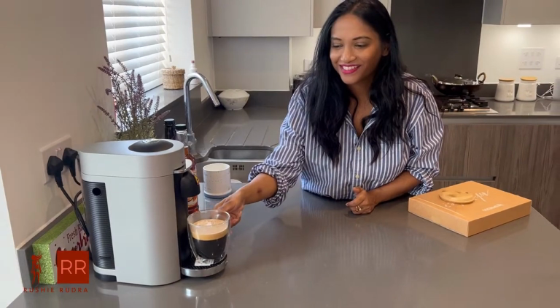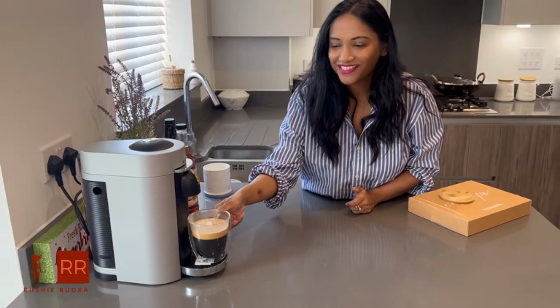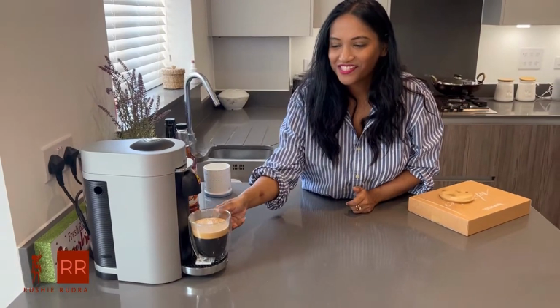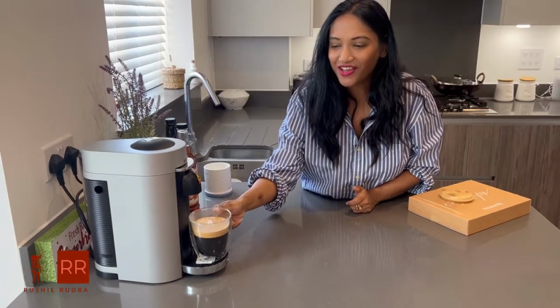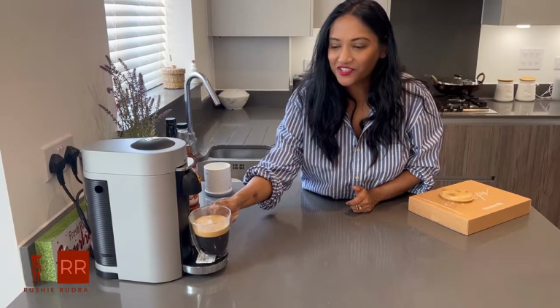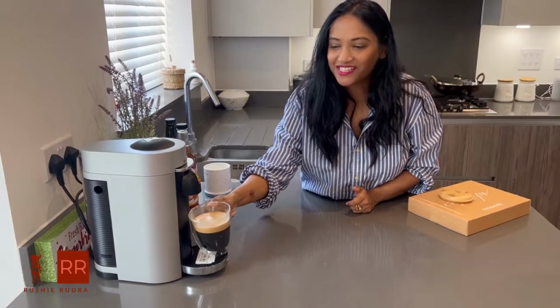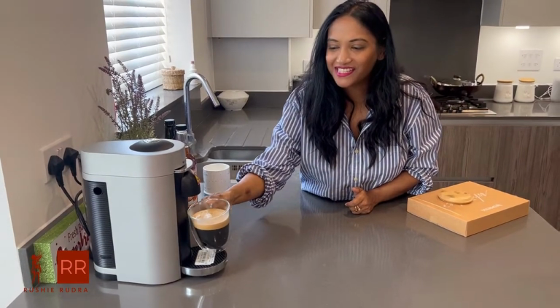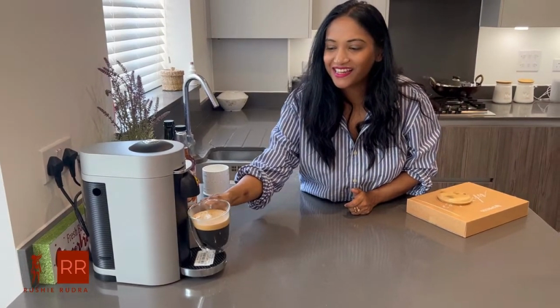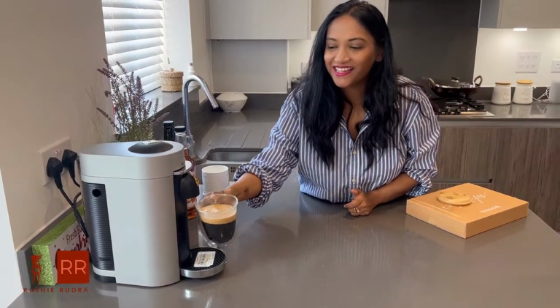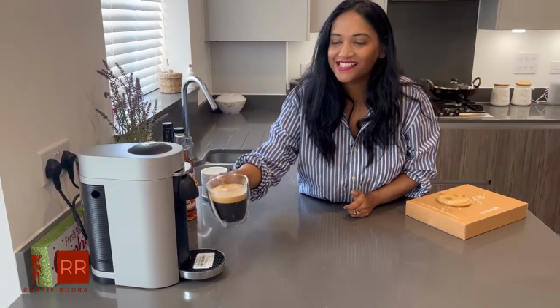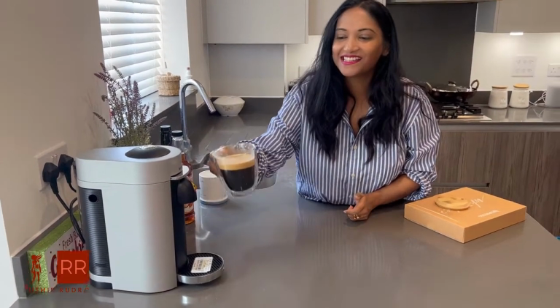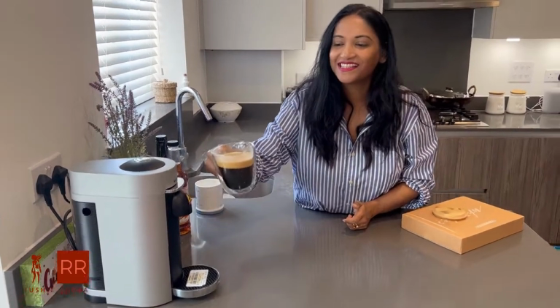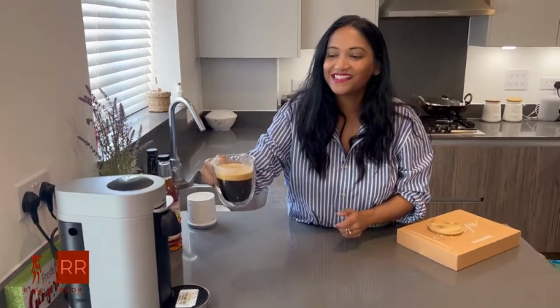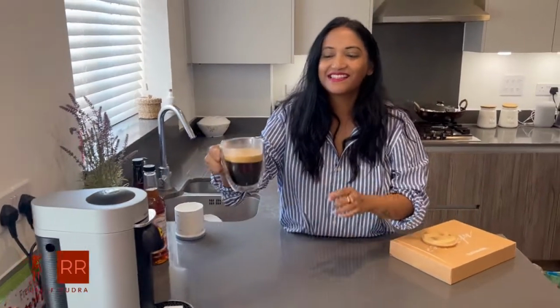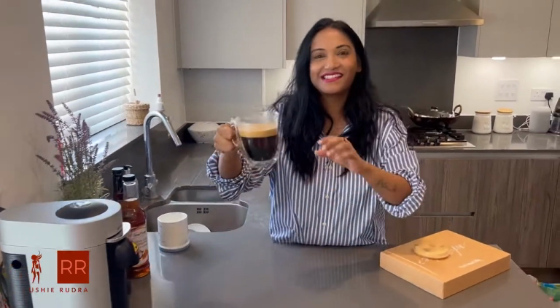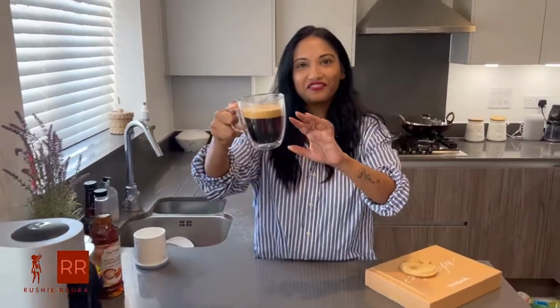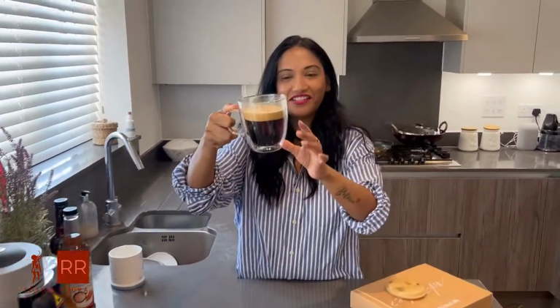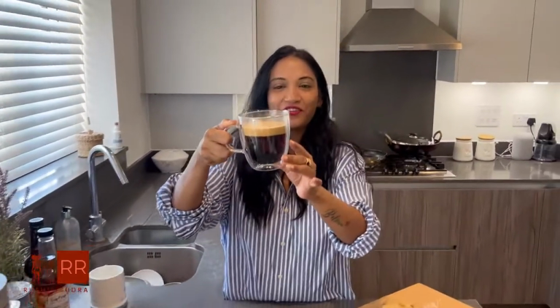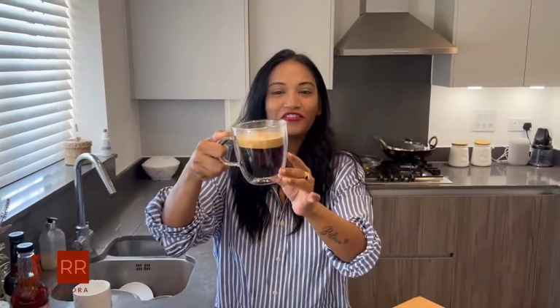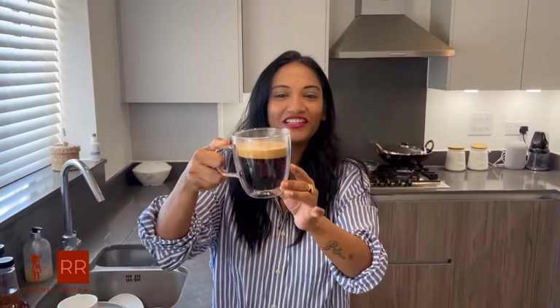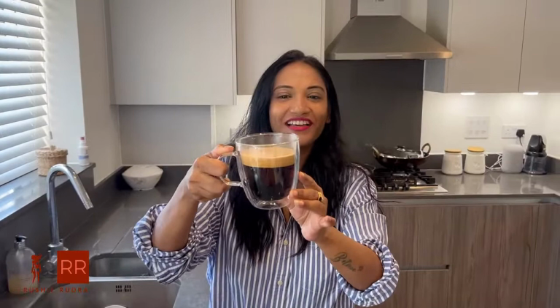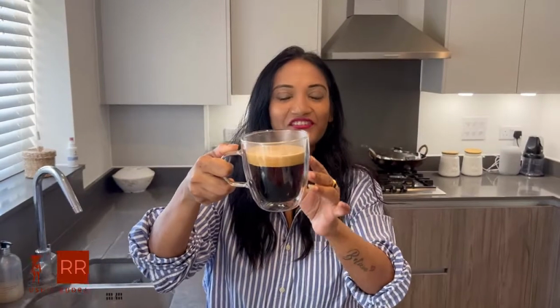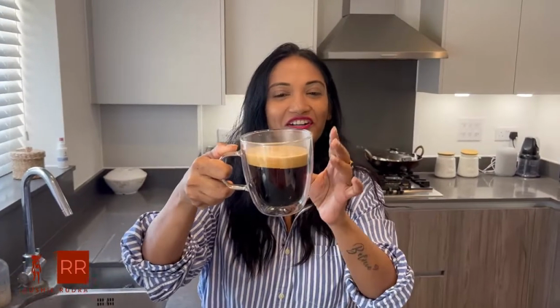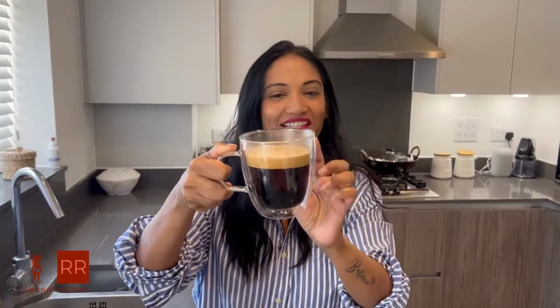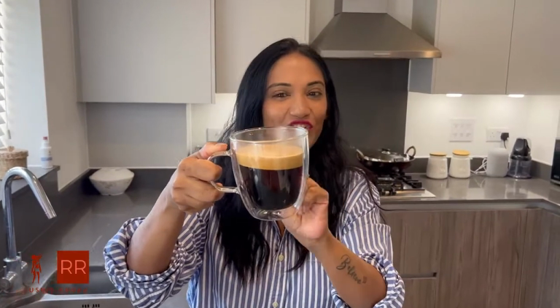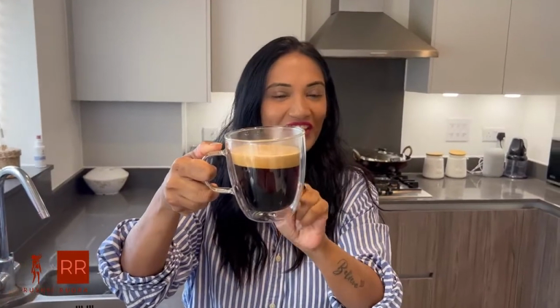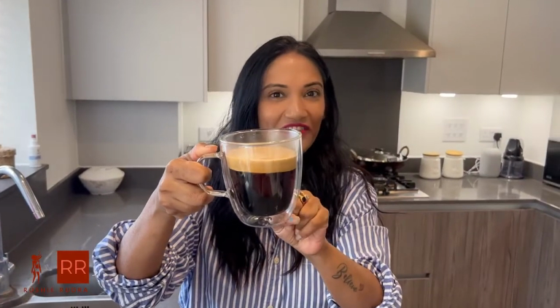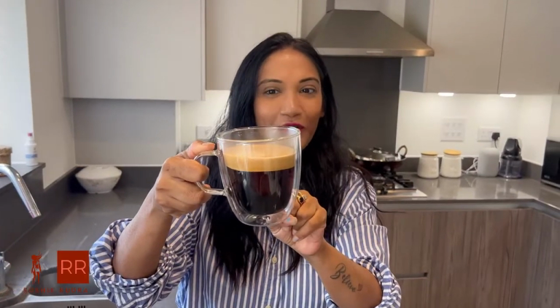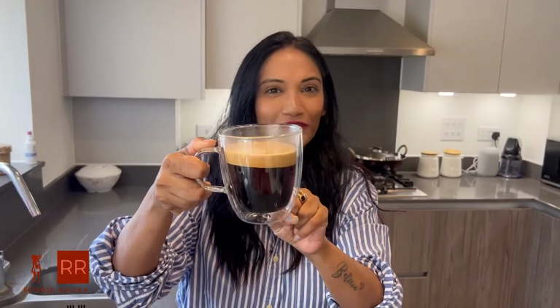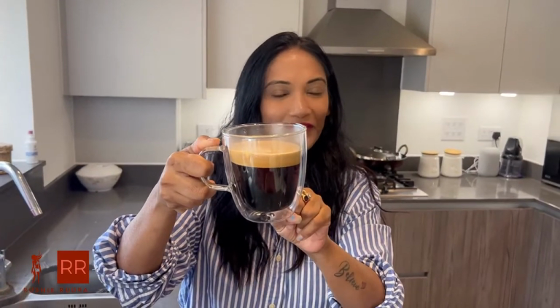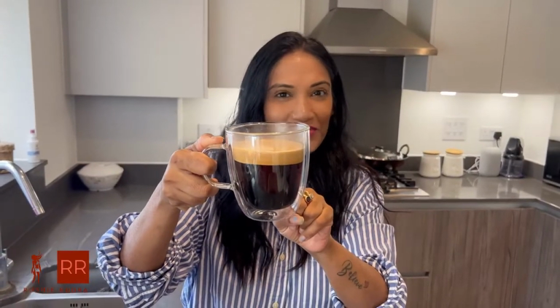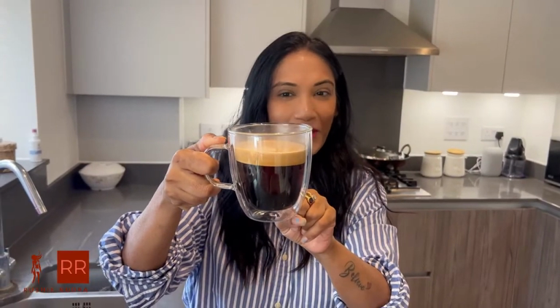As you can see guys, this is our first coffee and we've got such a thick froth on the top!